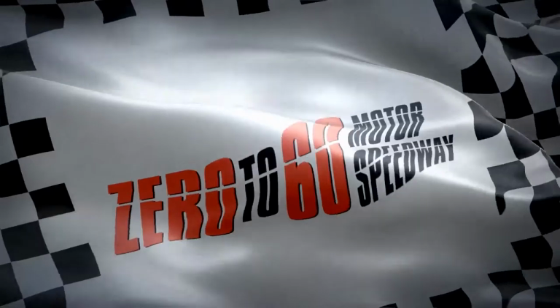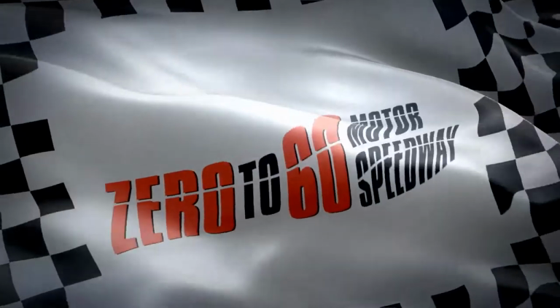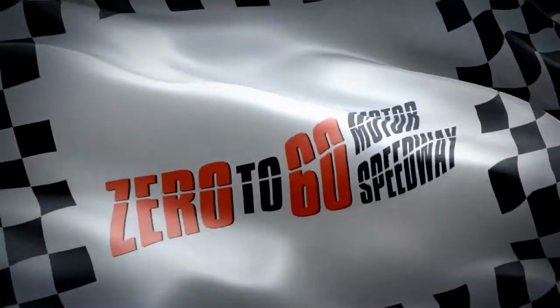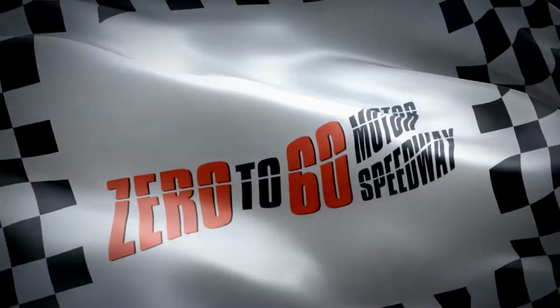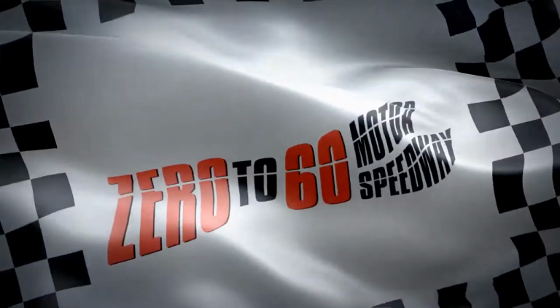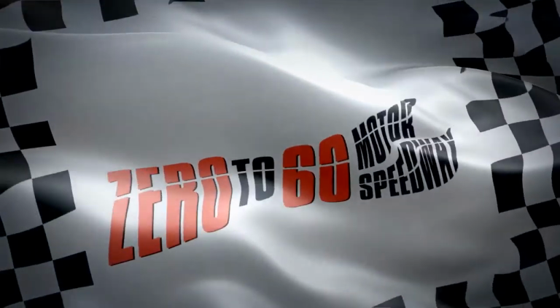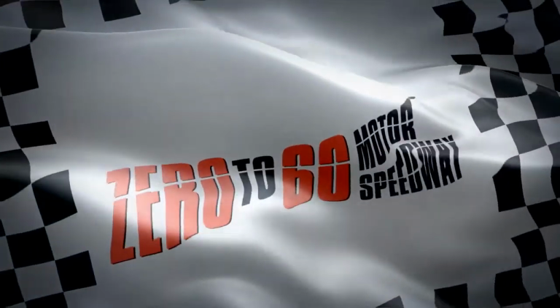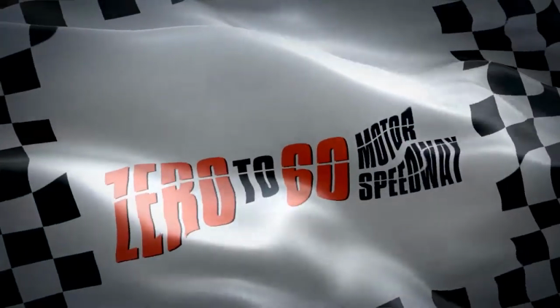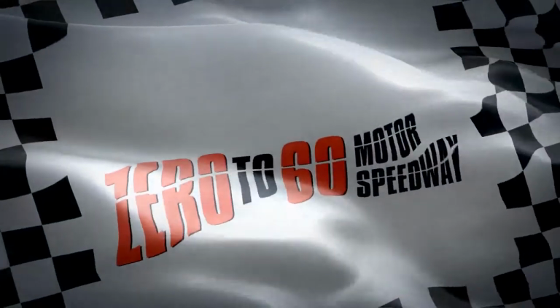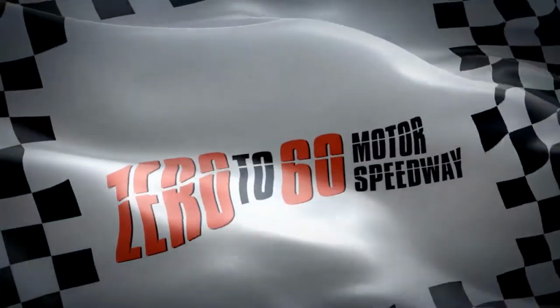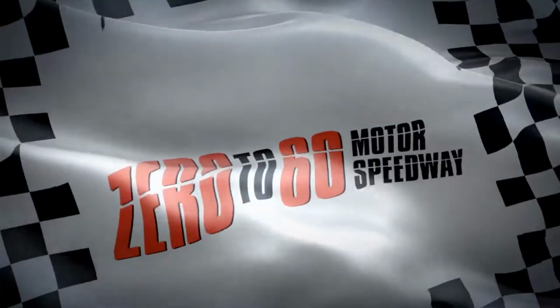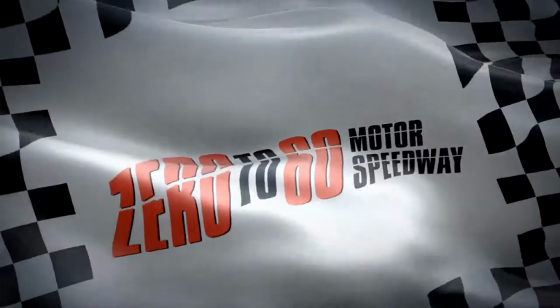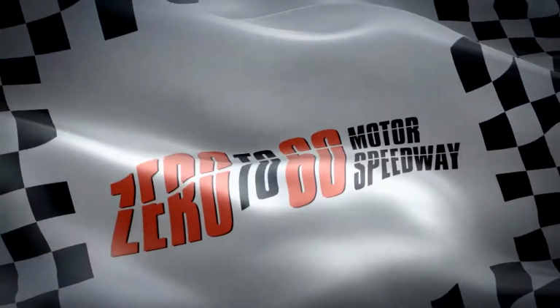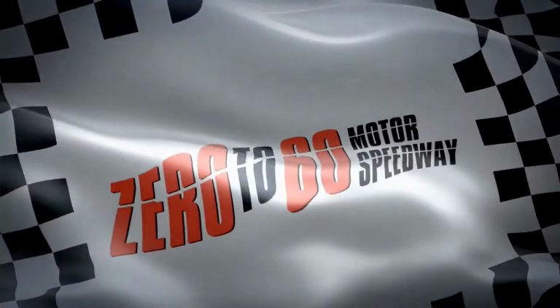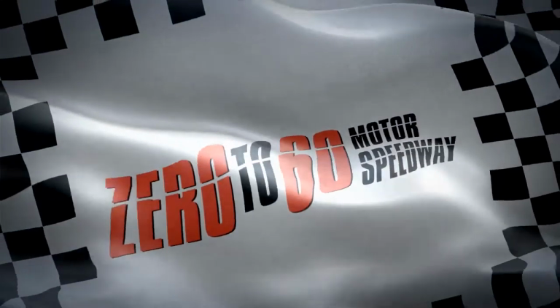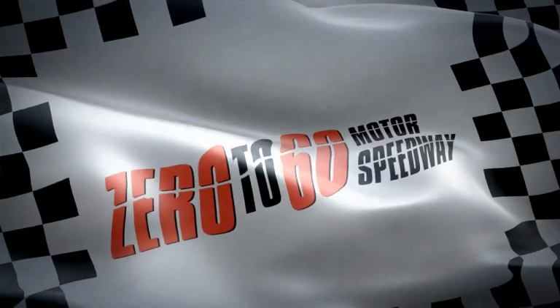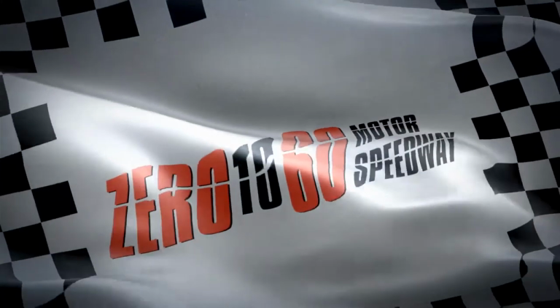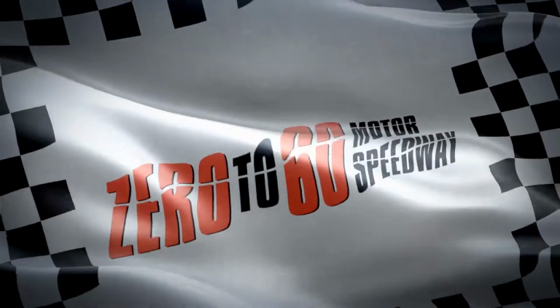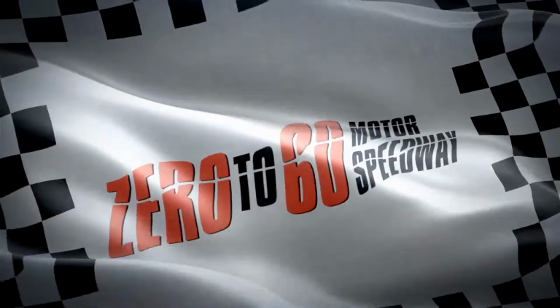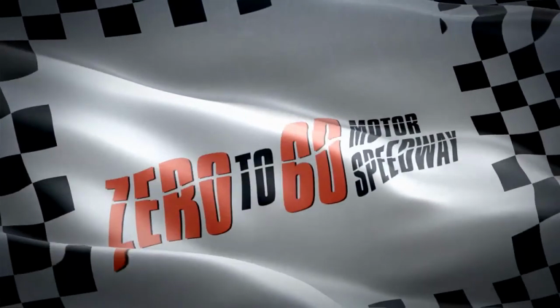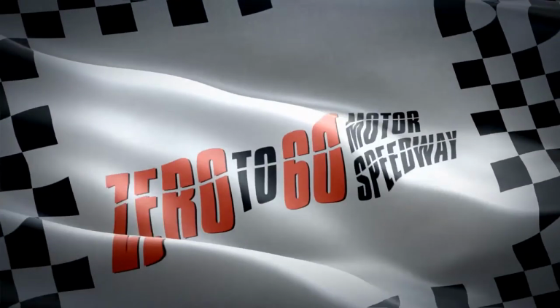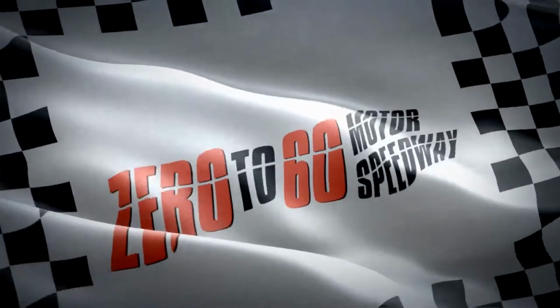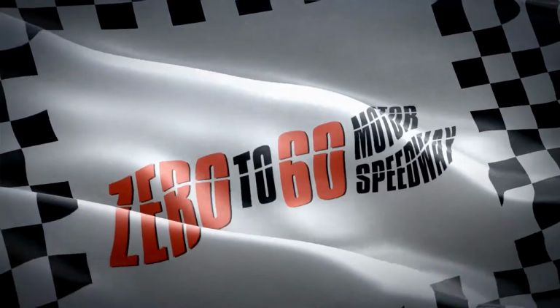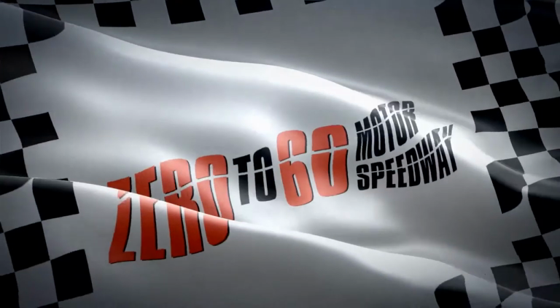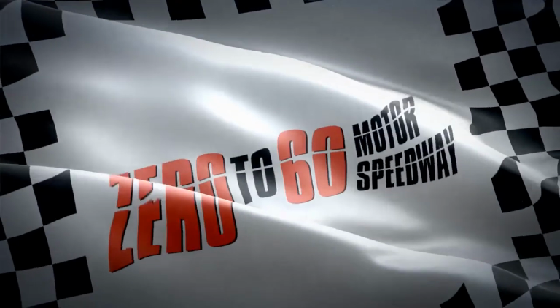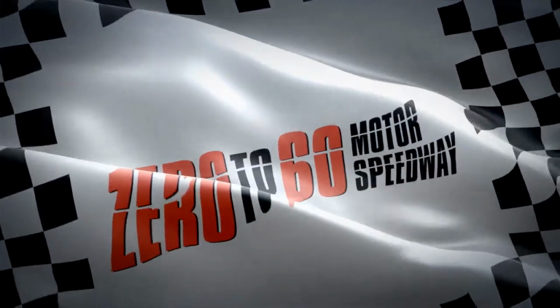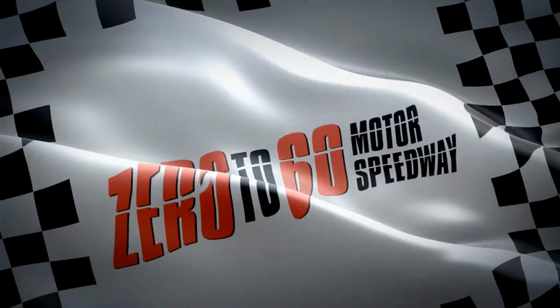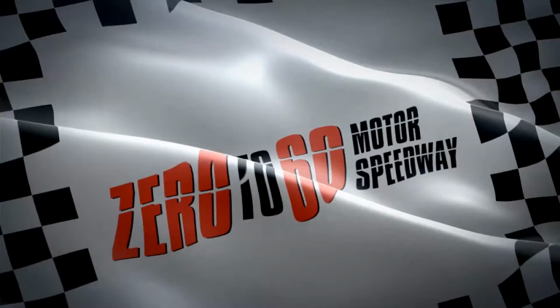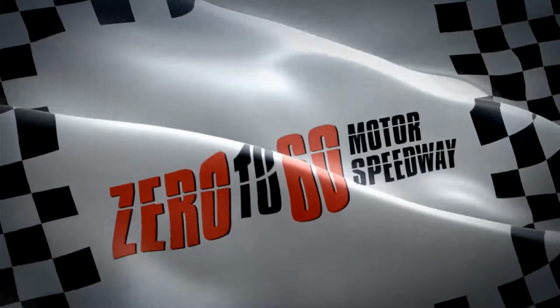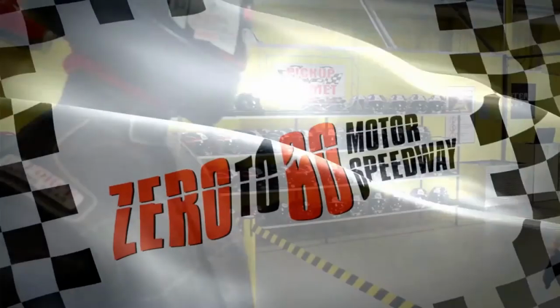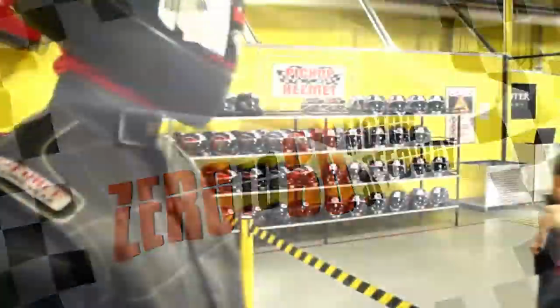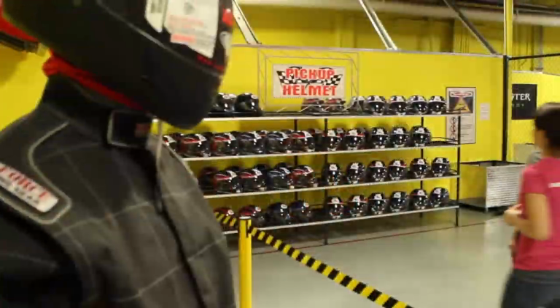Welcome to Zero to Sixty Motor Speedway. Follow all track rules for a safe and memorable experience.